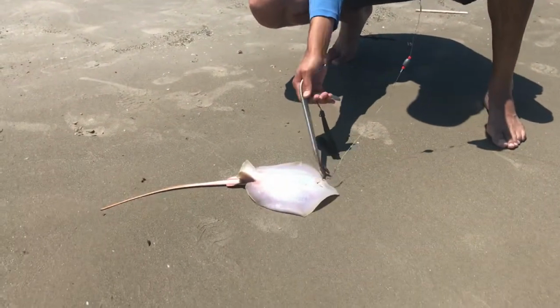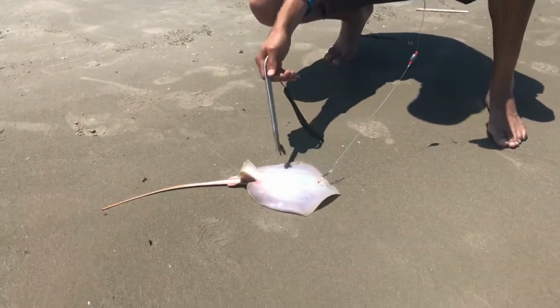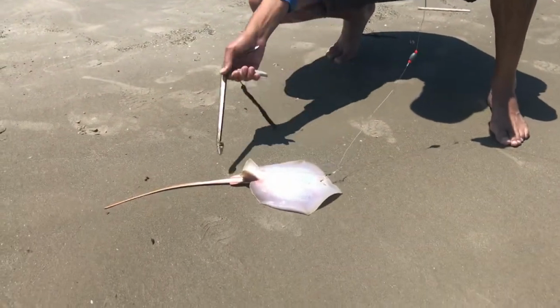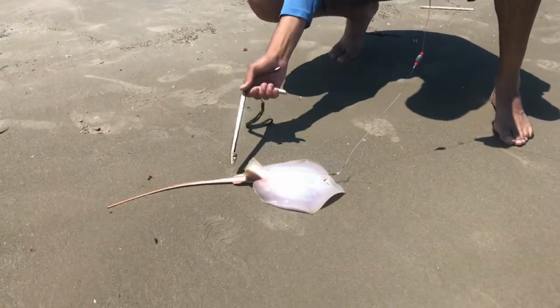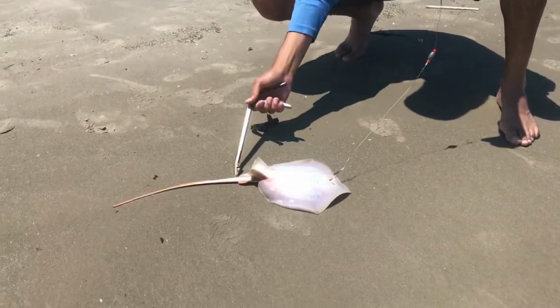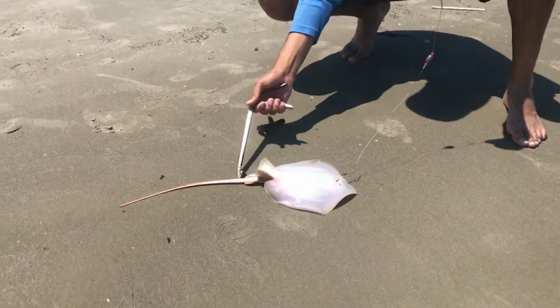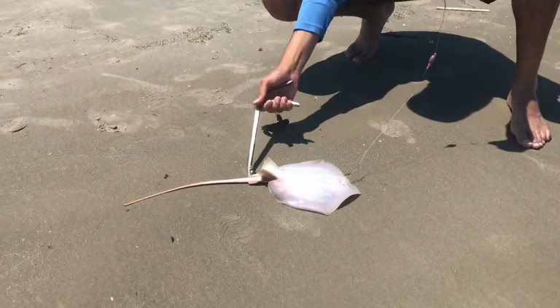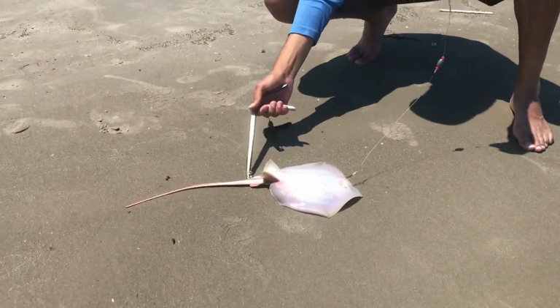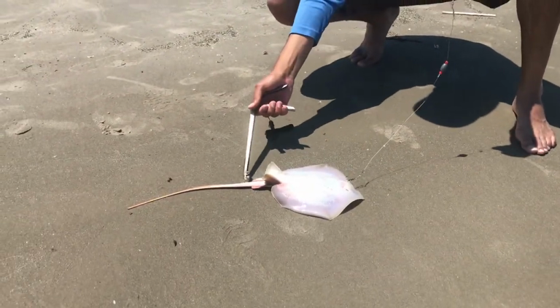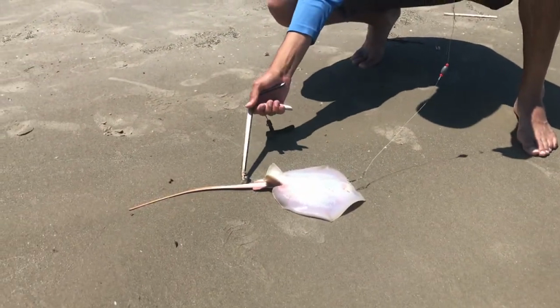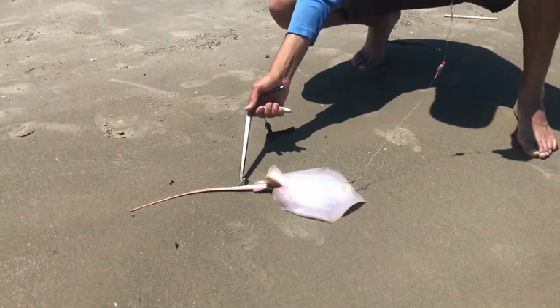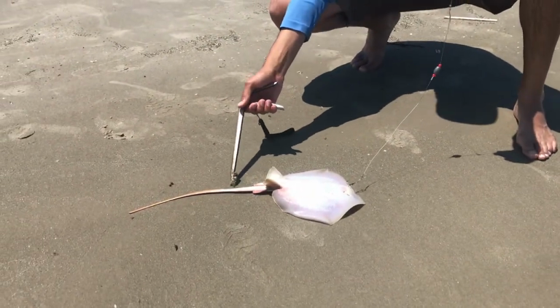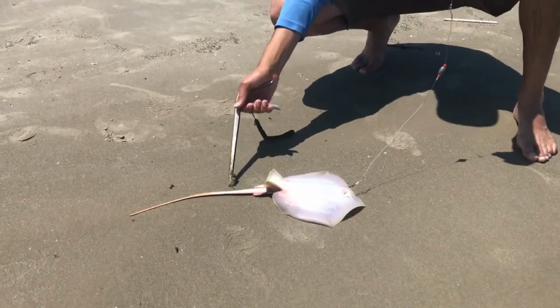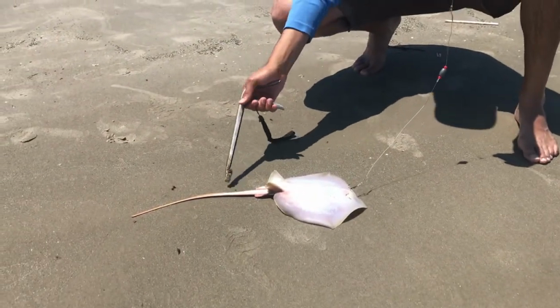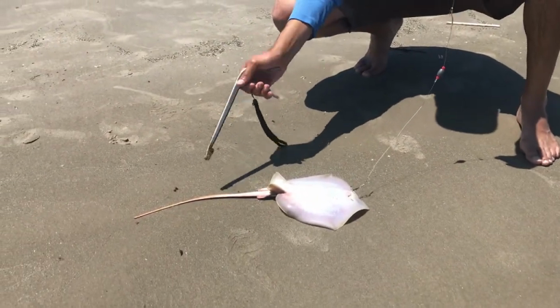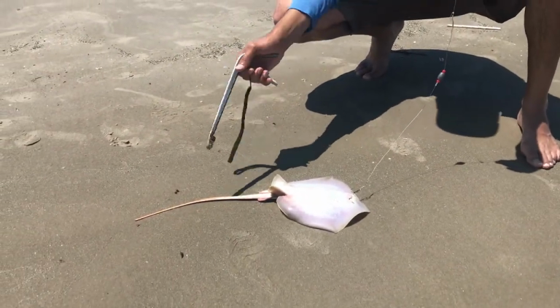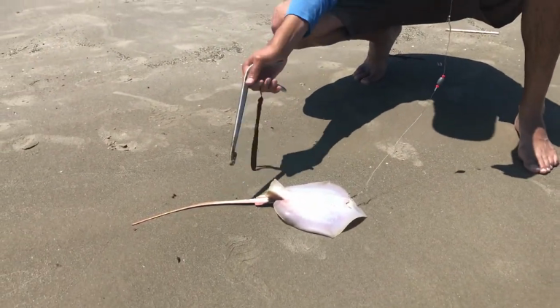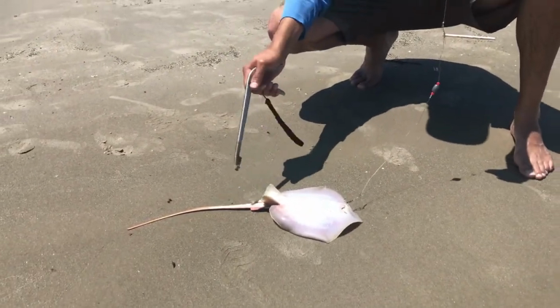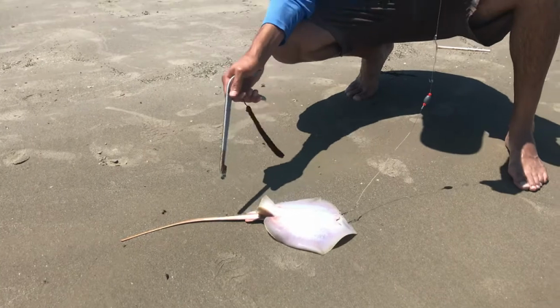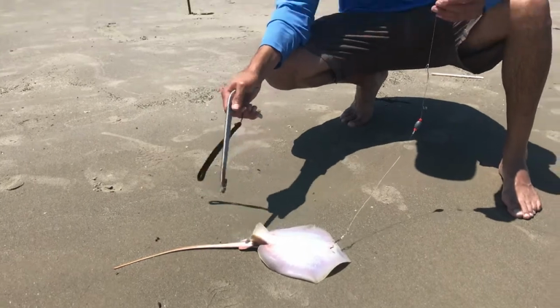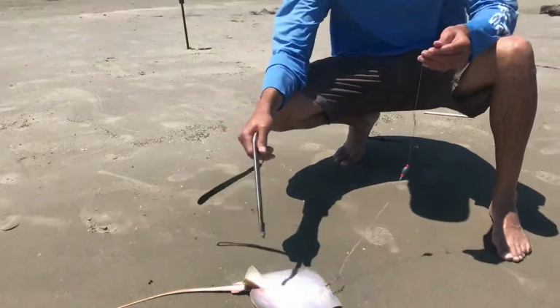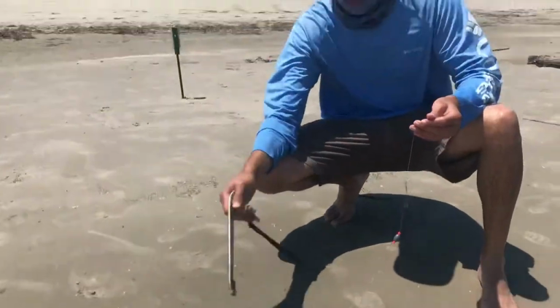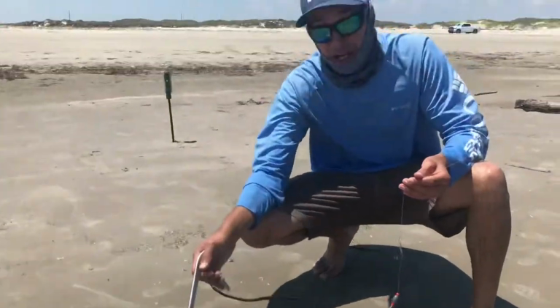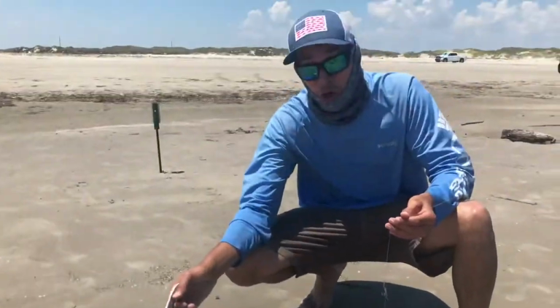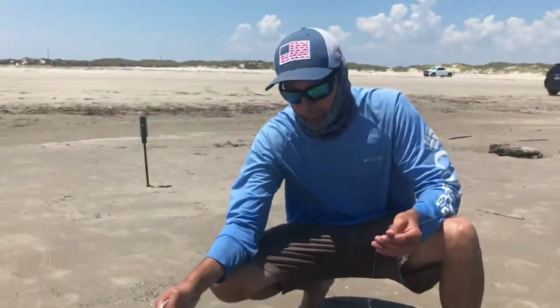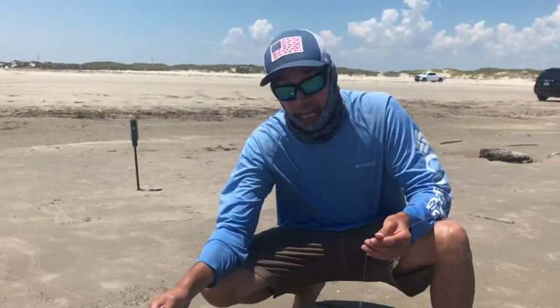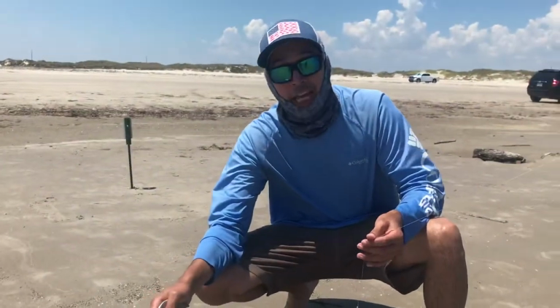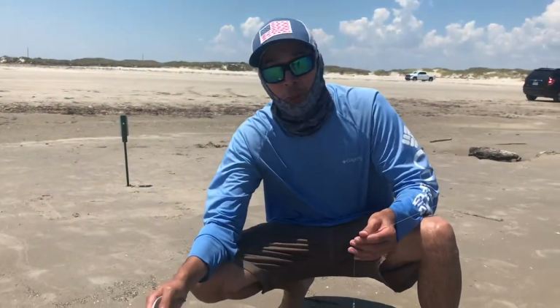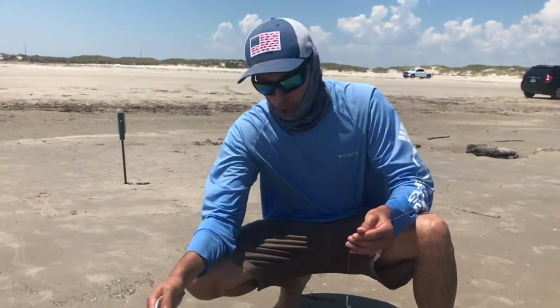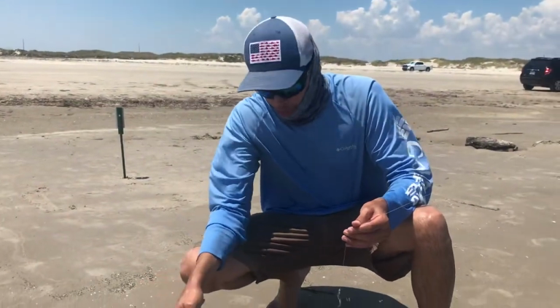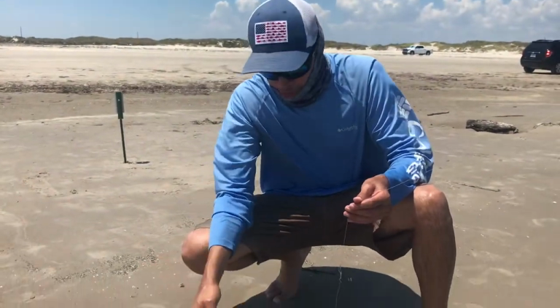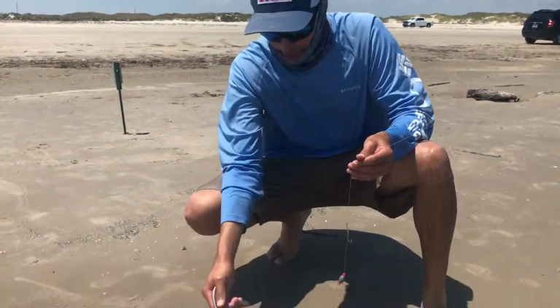You just got to be careful. There's a hidden barb, and it's got bacteria. So if that goes into your foot, hand, or arm, it hurts really bad.